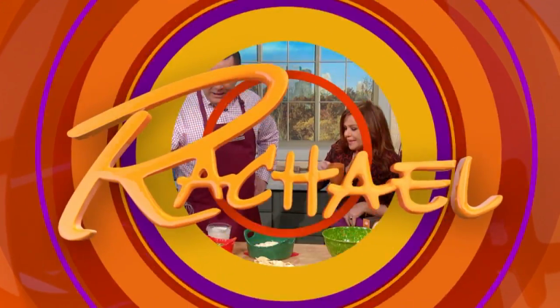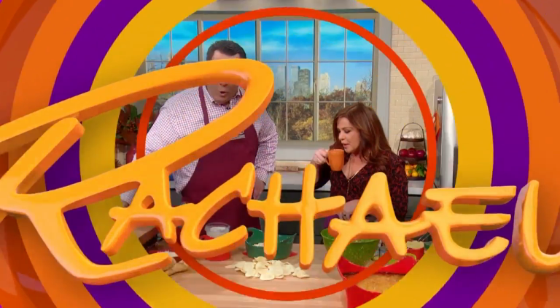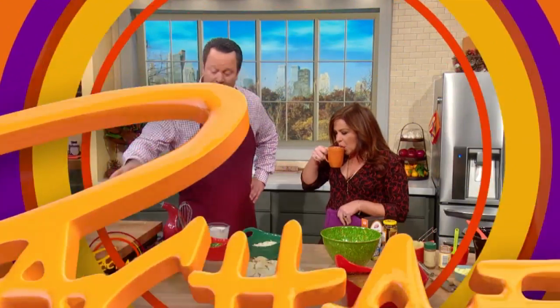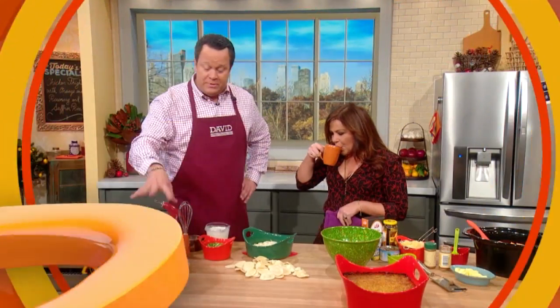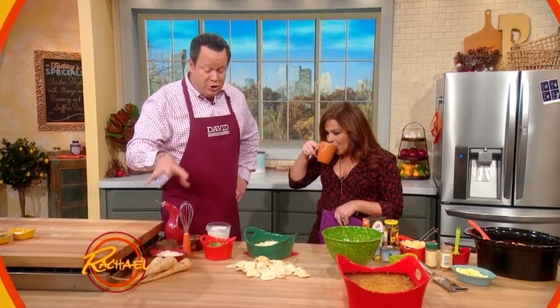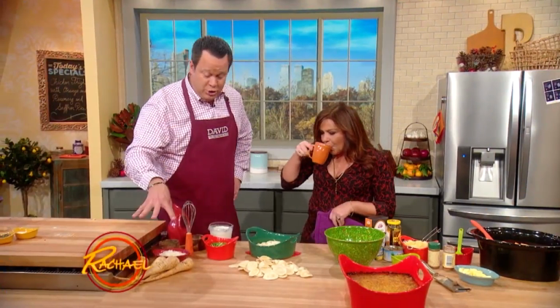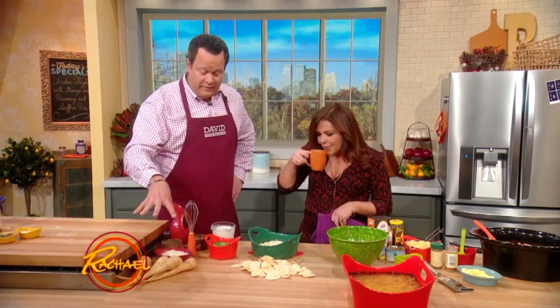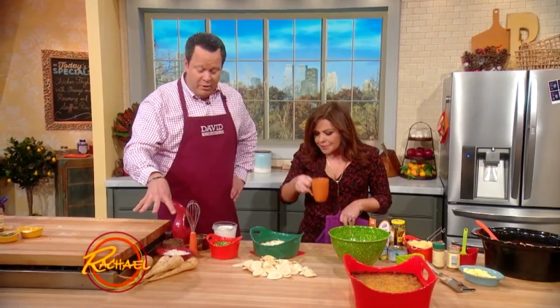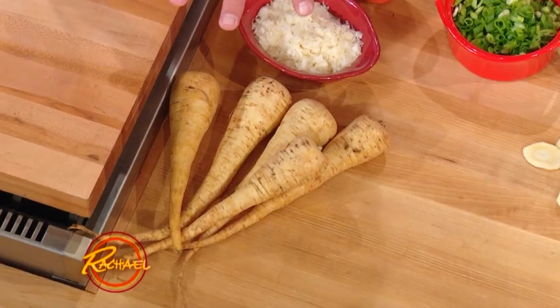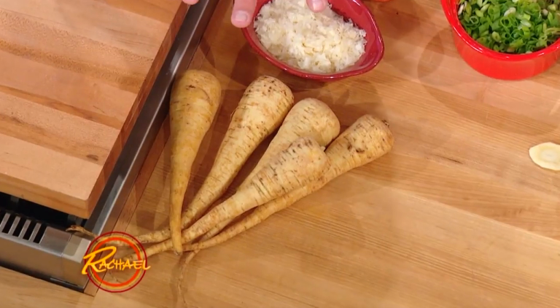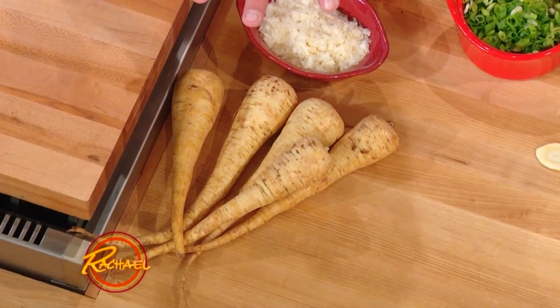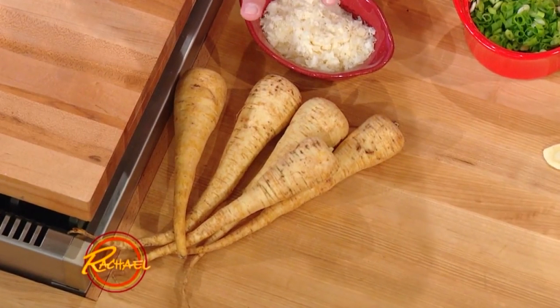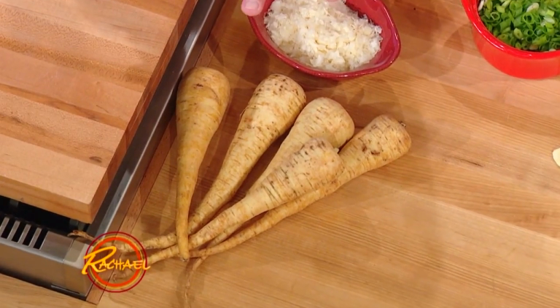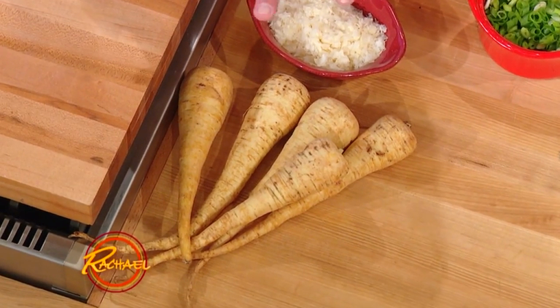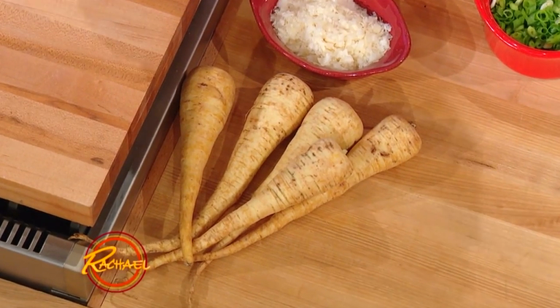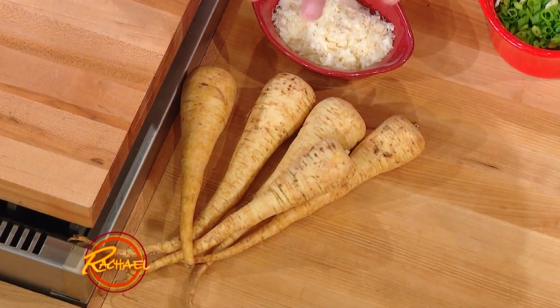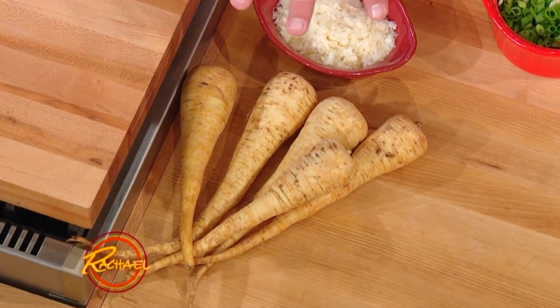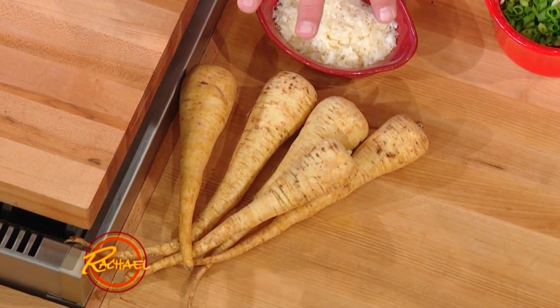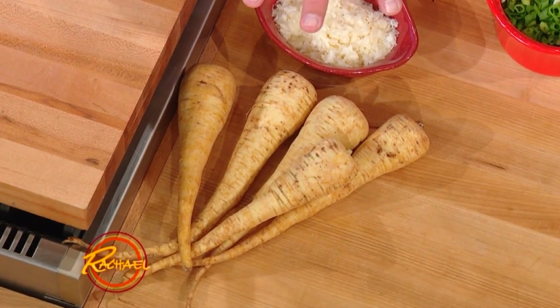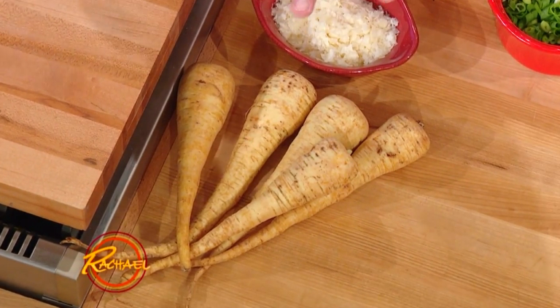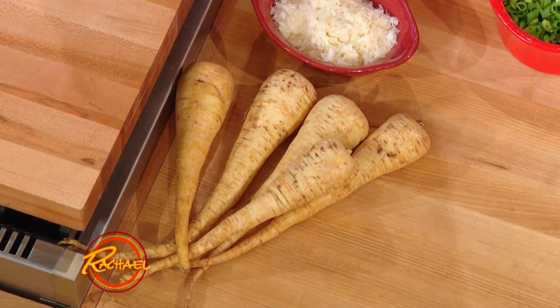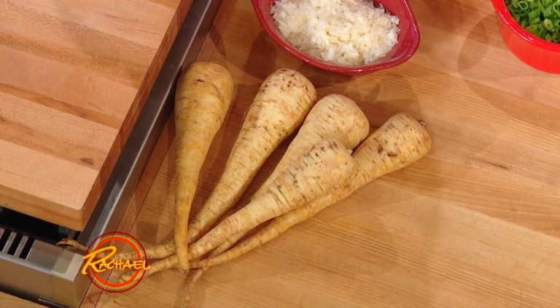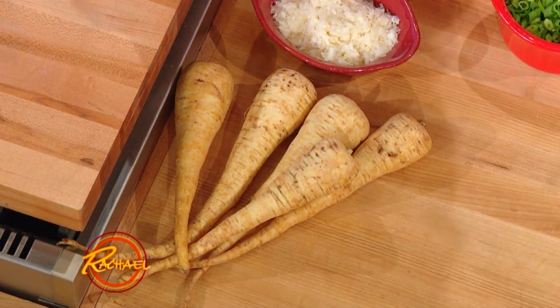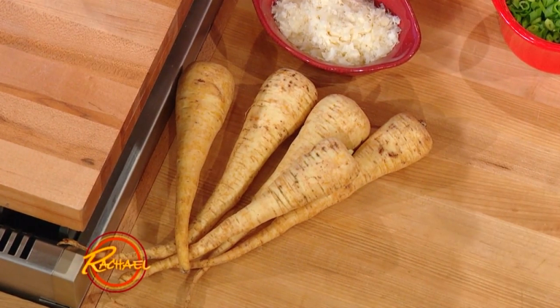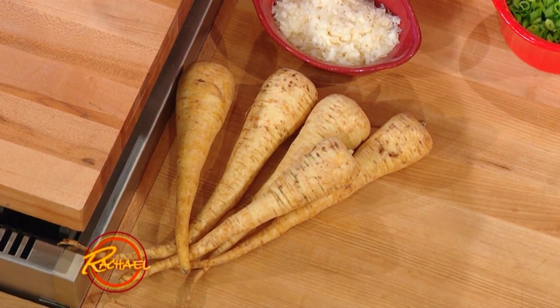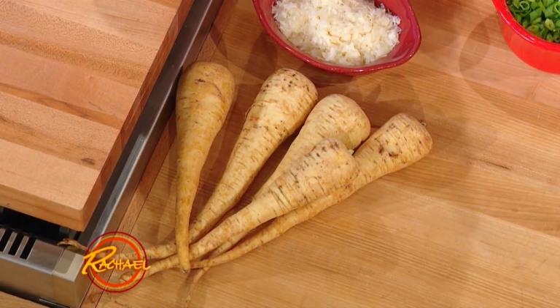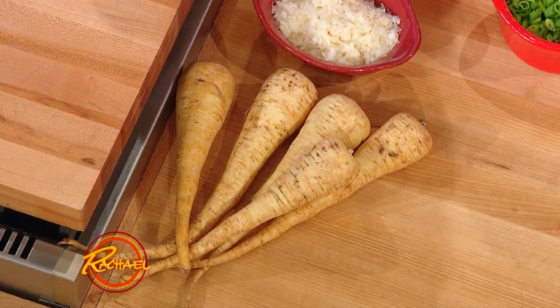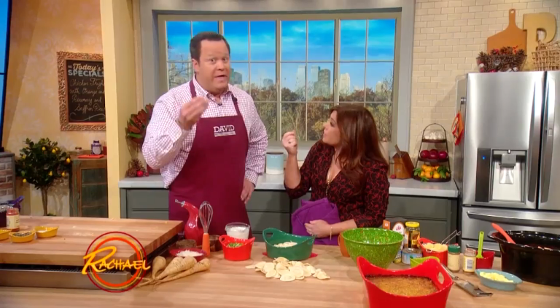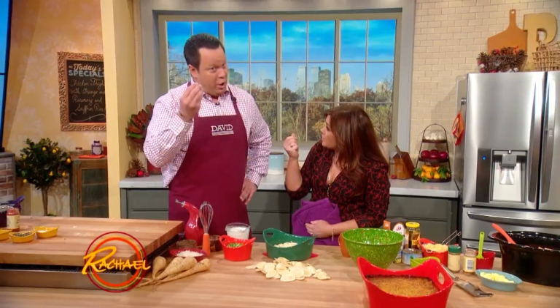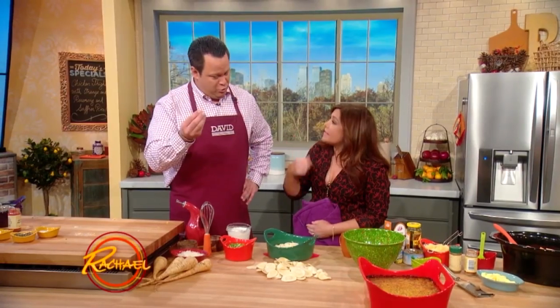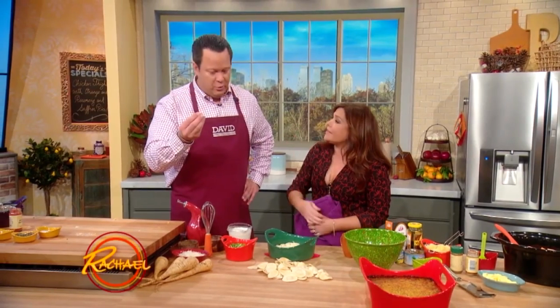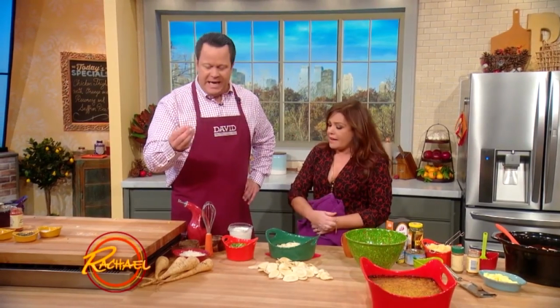Parsnips, as you mentioned, are in the carrot family. They are also sweeter than carrots, but they got a little zest to them too. They also do — exactly.